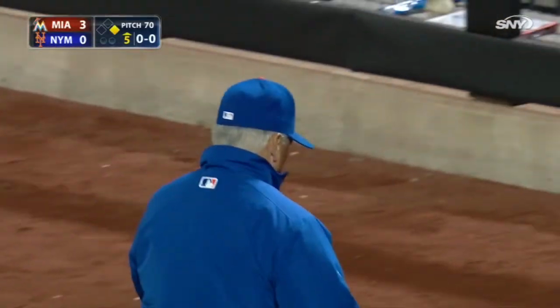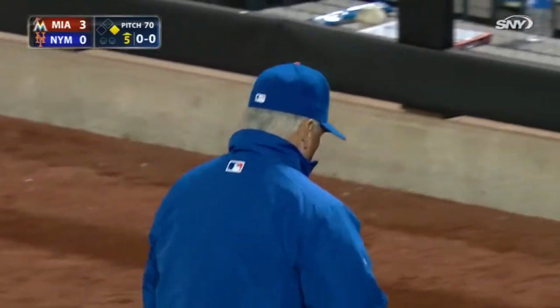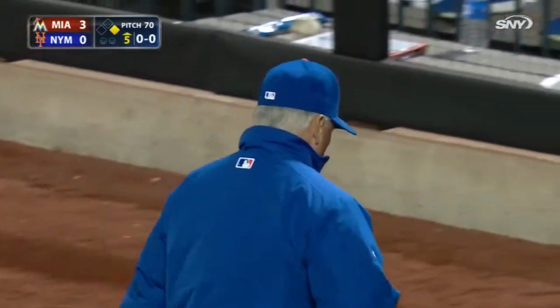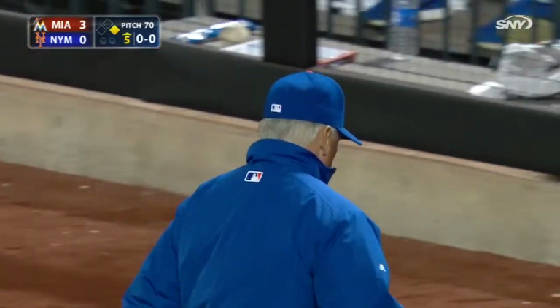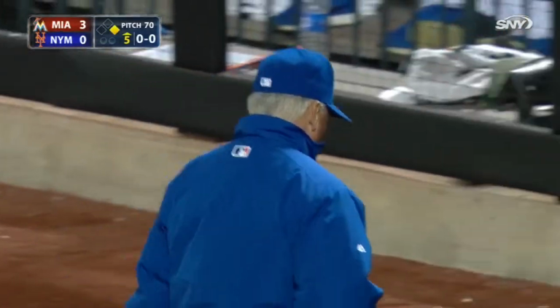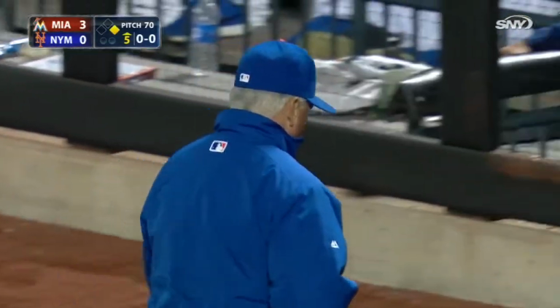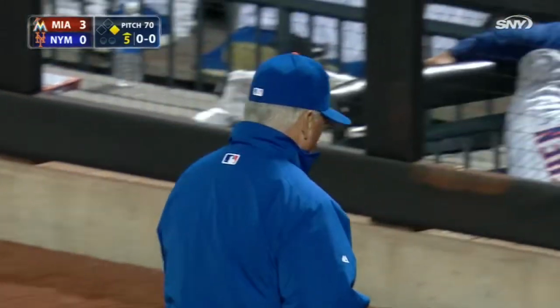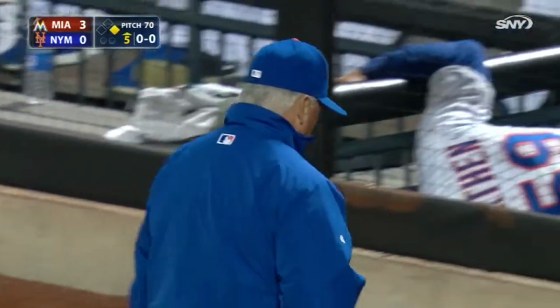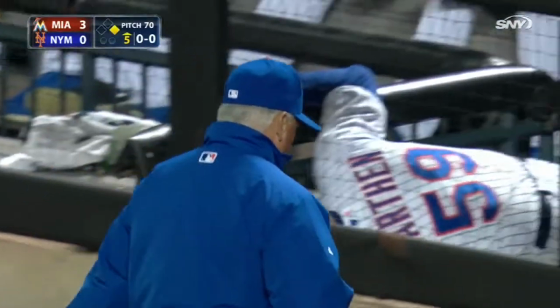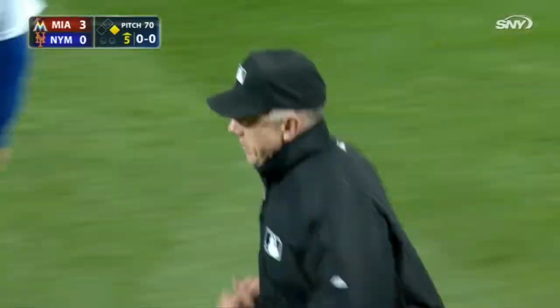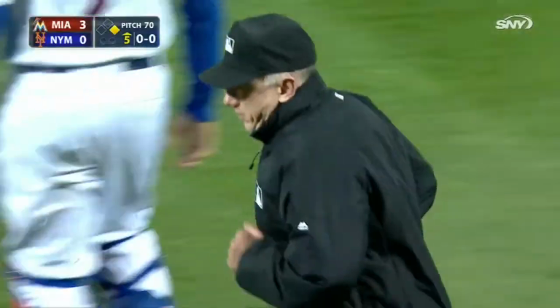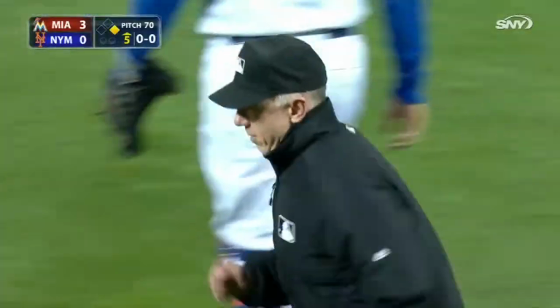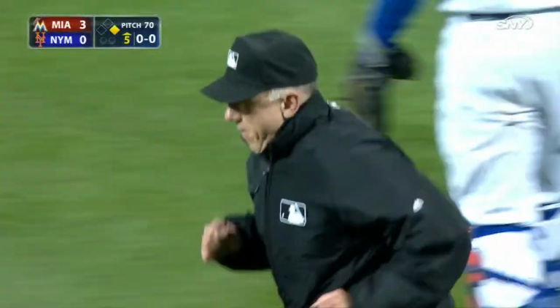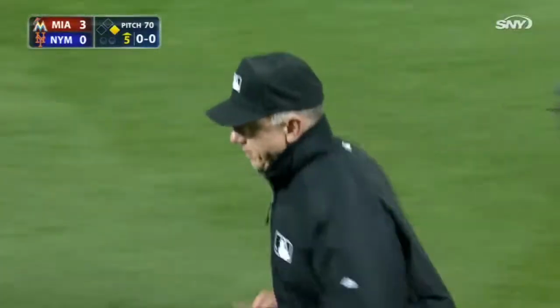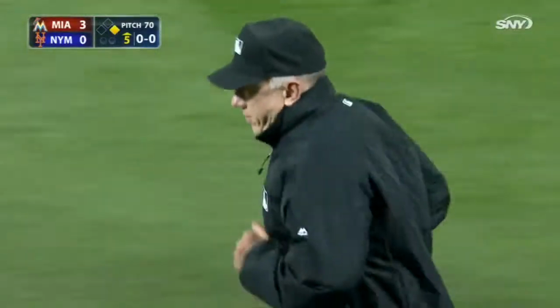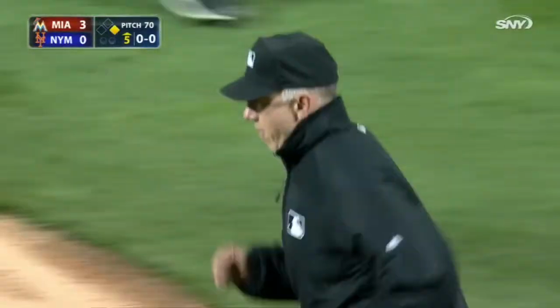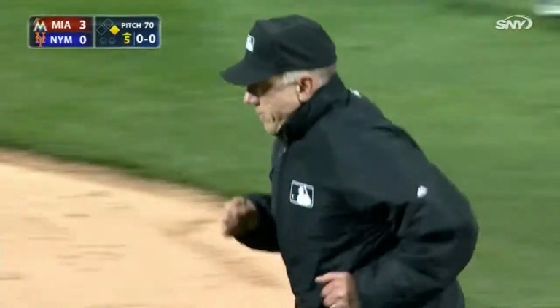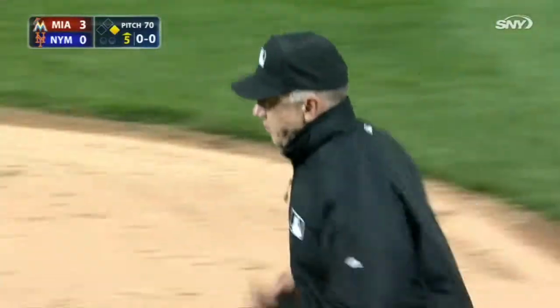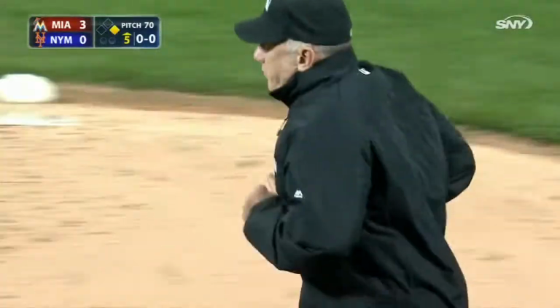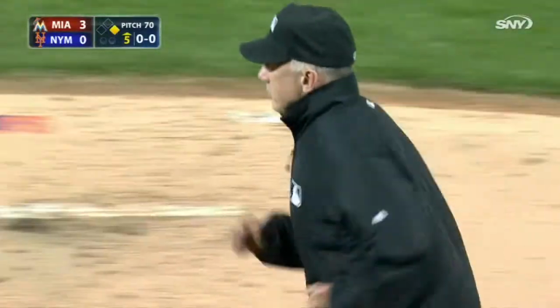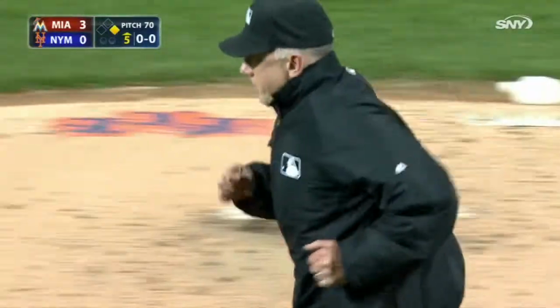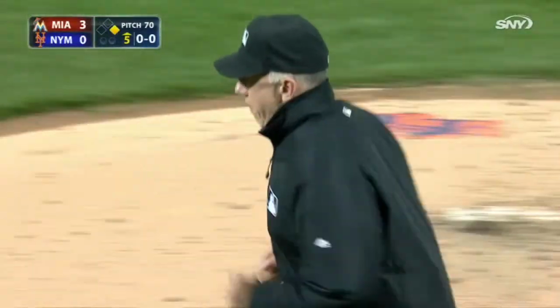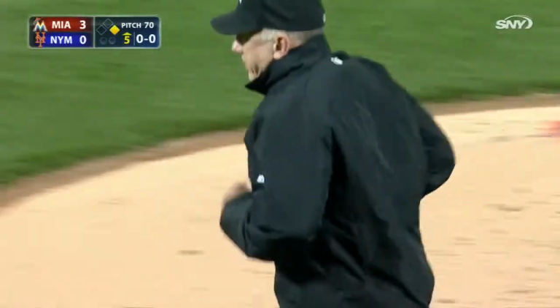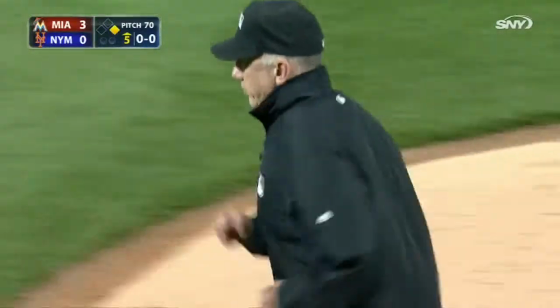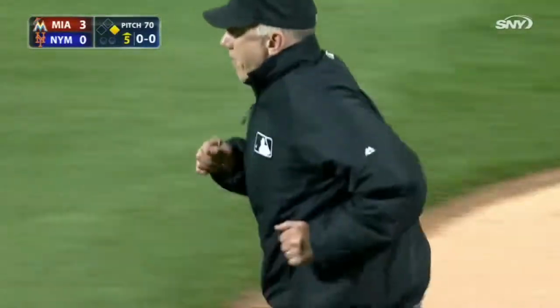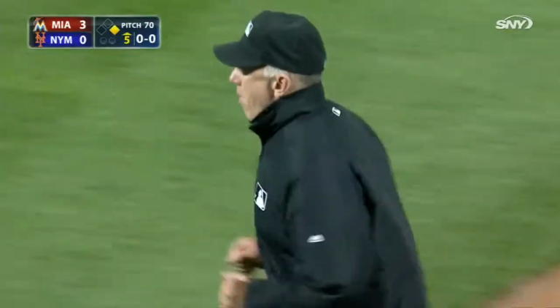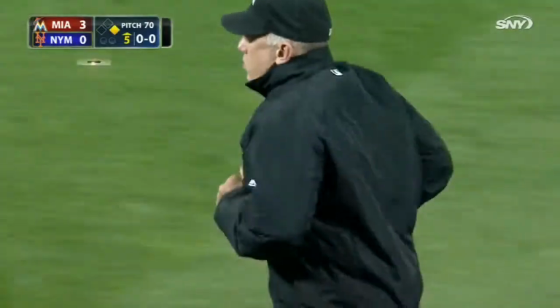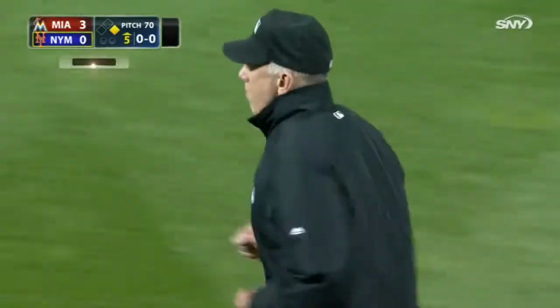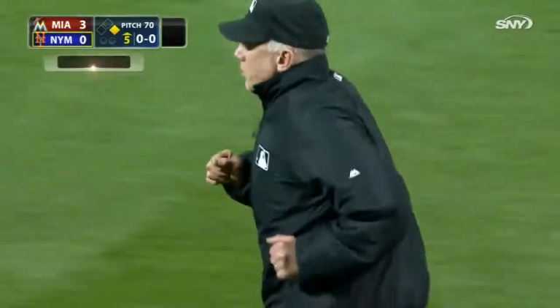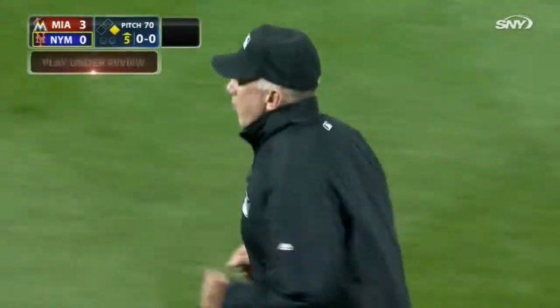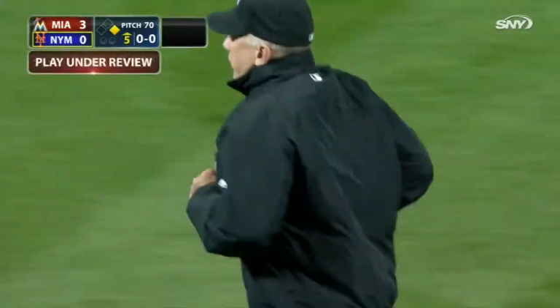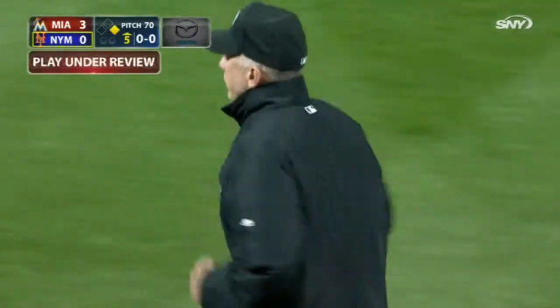Looks like the Mets are going to challenge this call. Very close play at first base. What do you think, Keith?